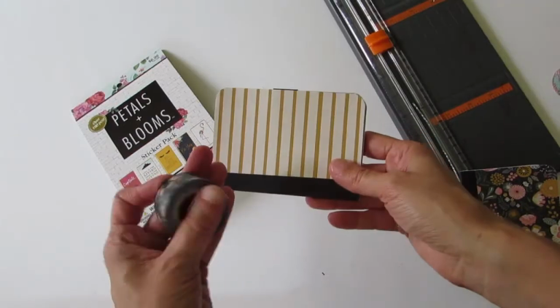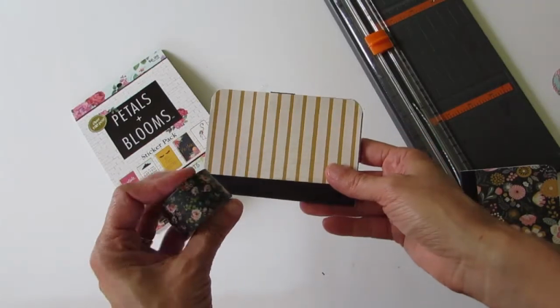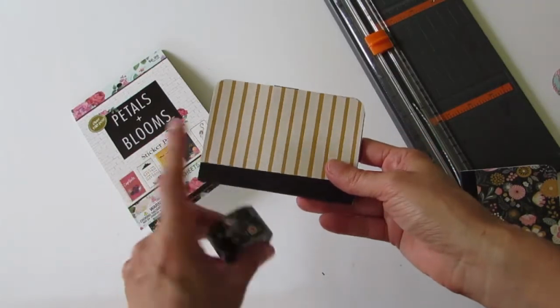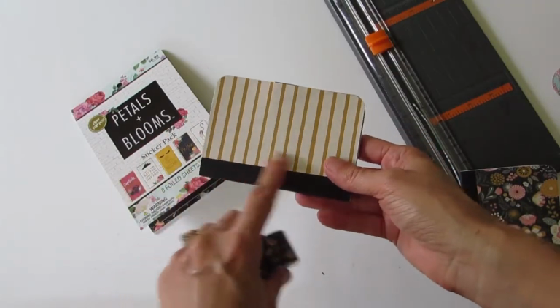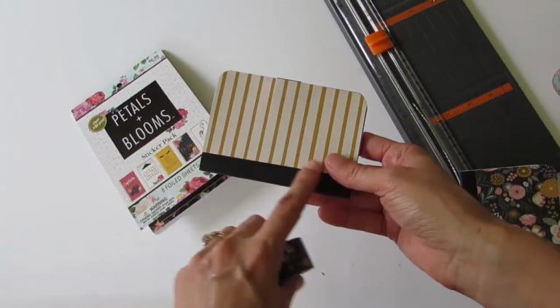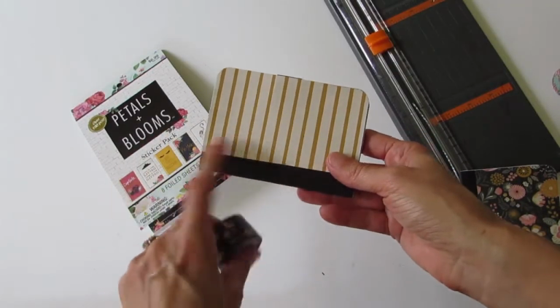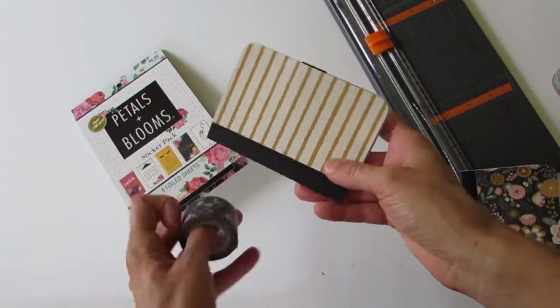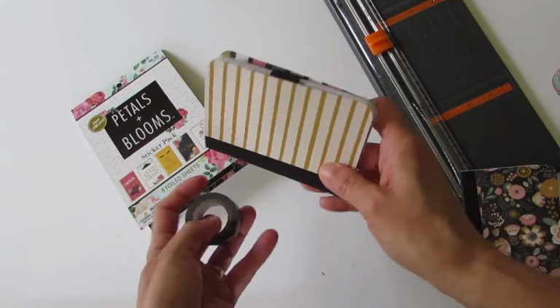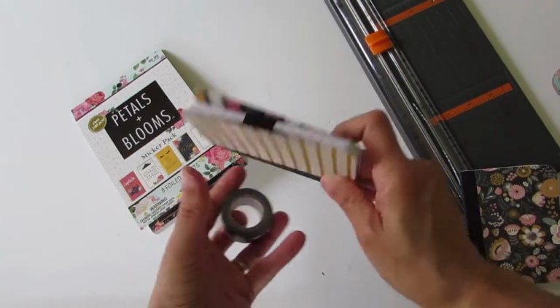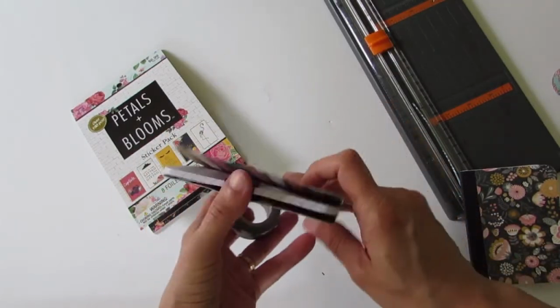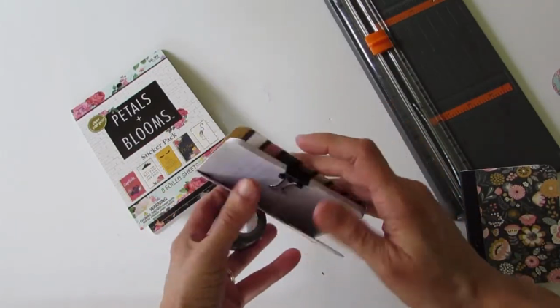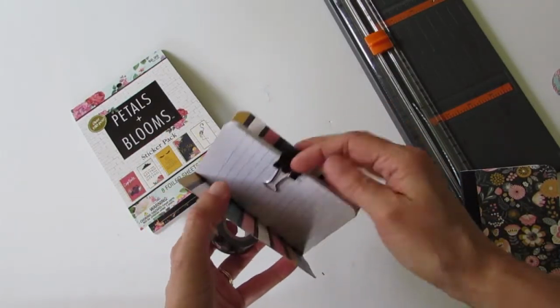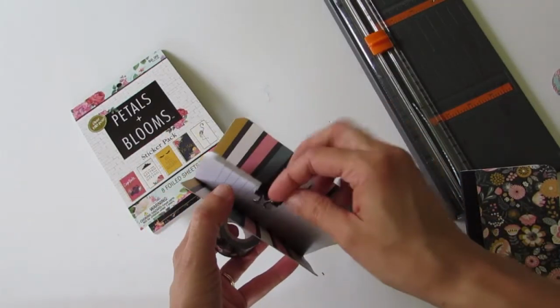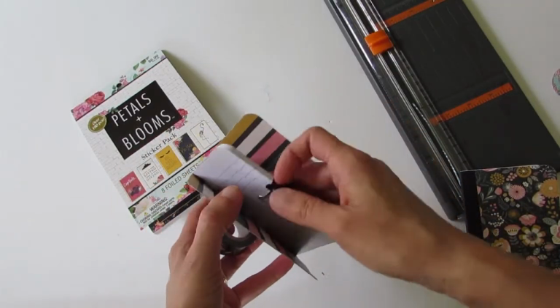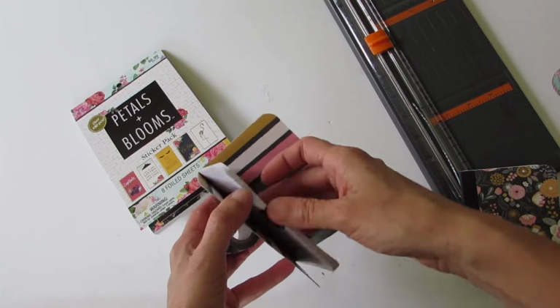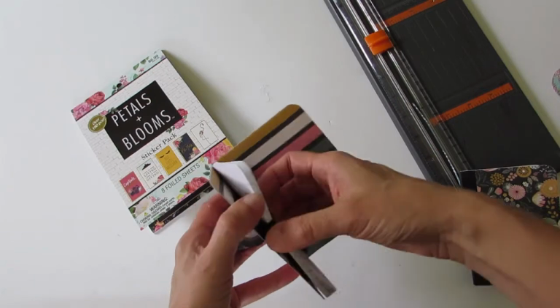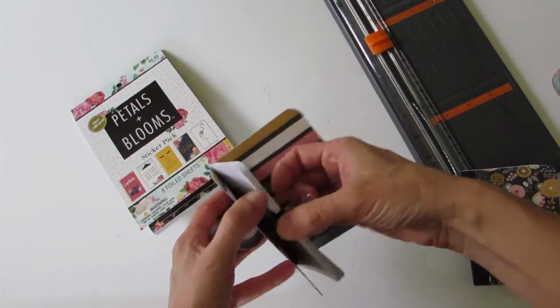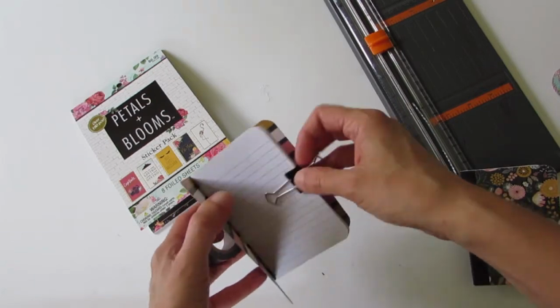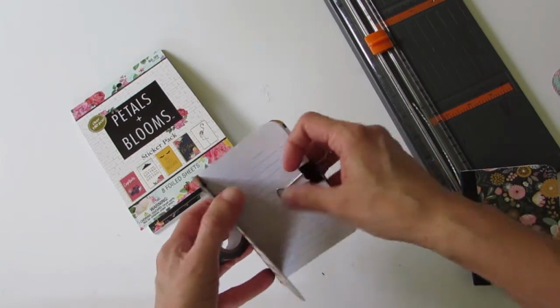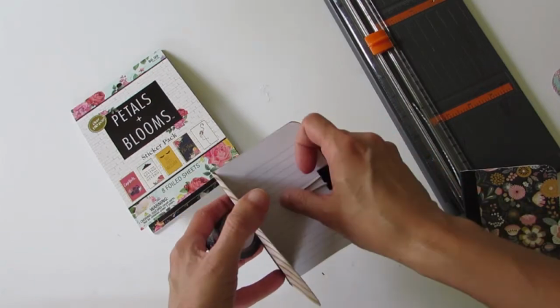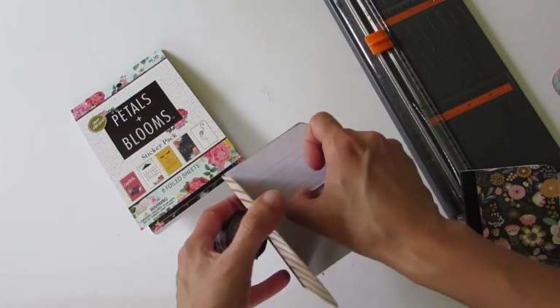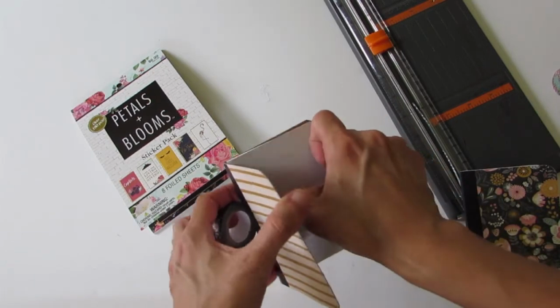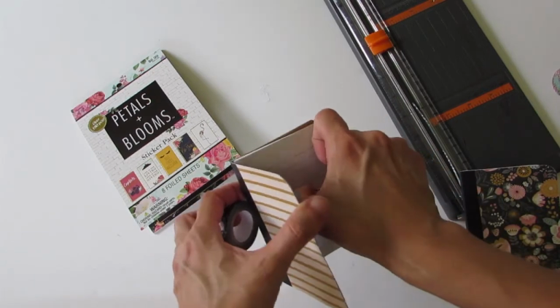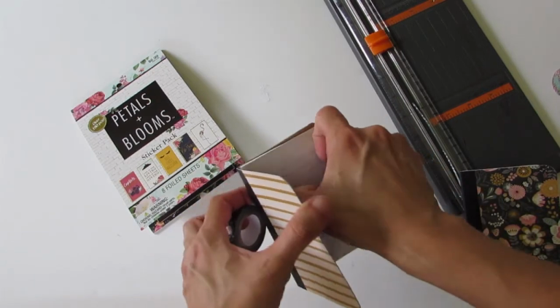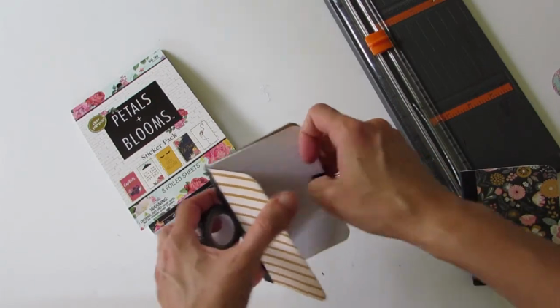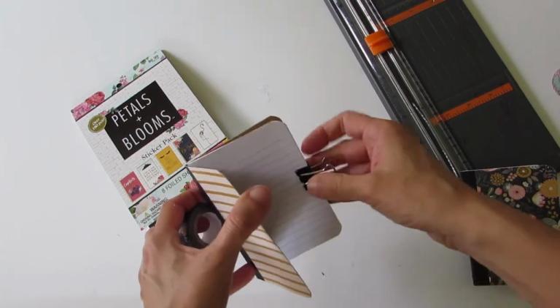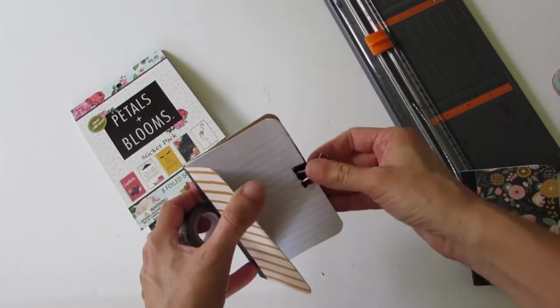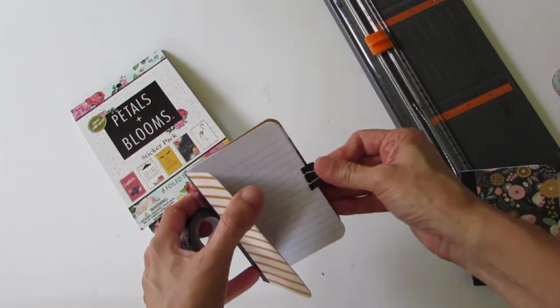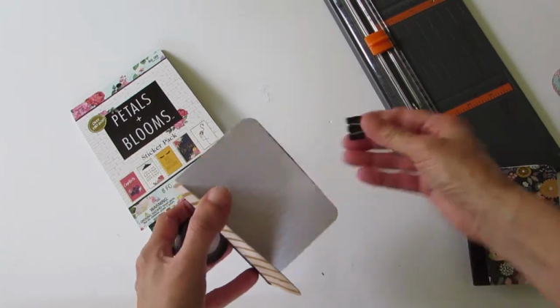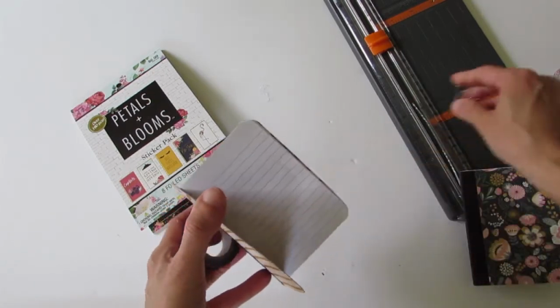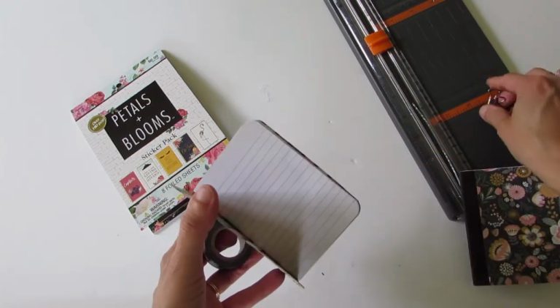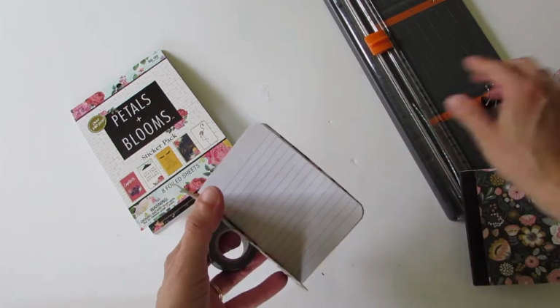For an extra punch of design and color, with washi tape you can place it on the black bind of the book.